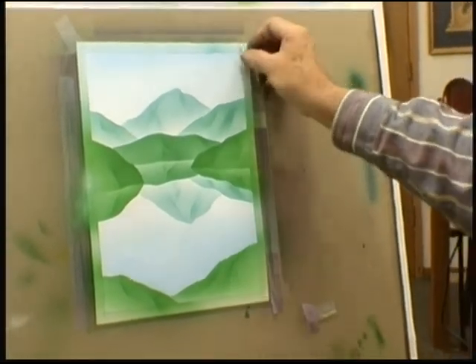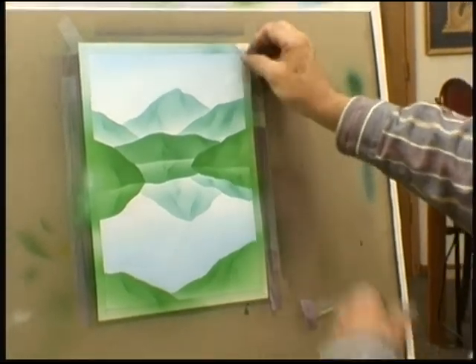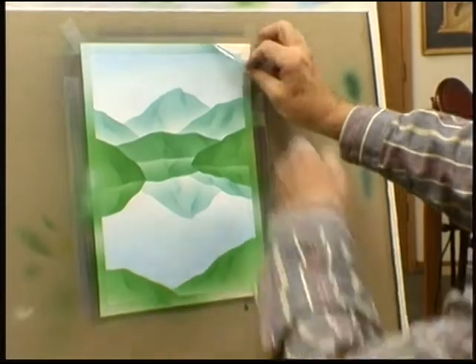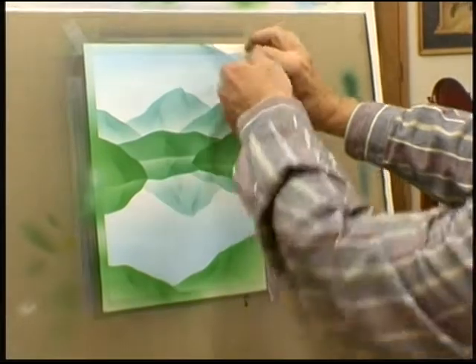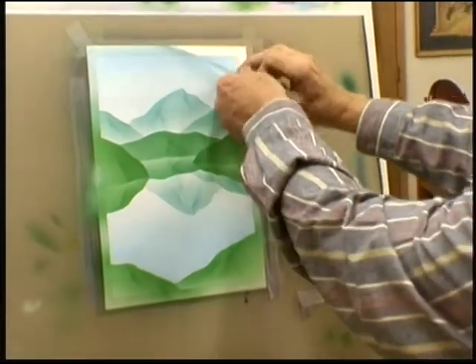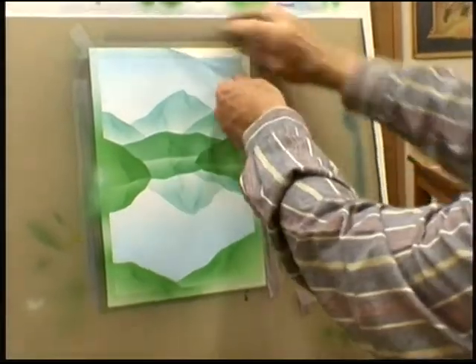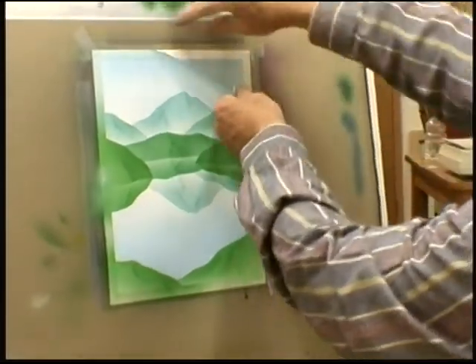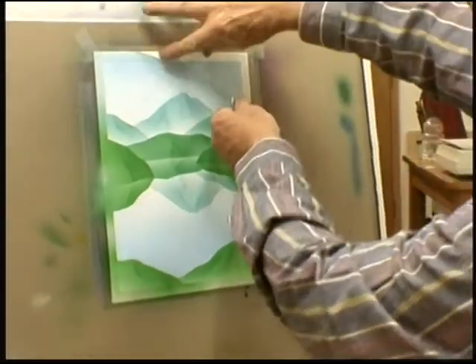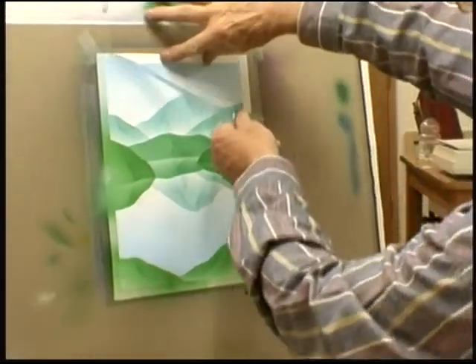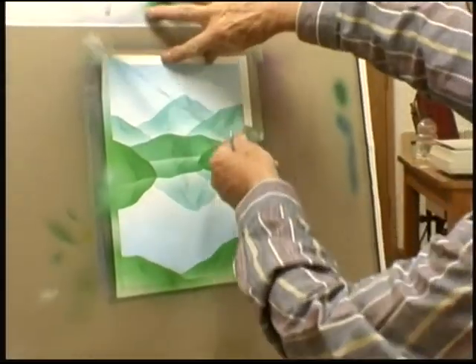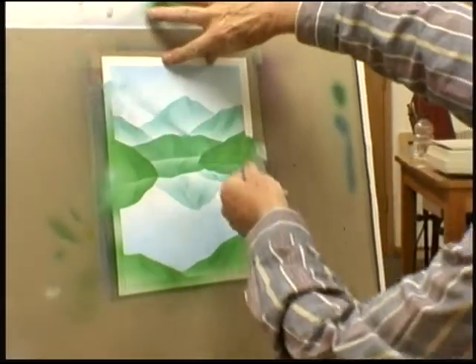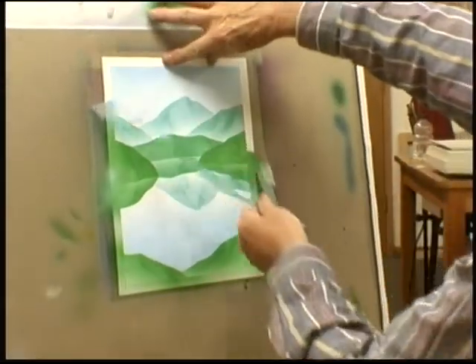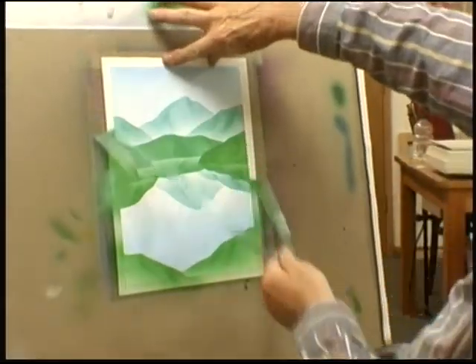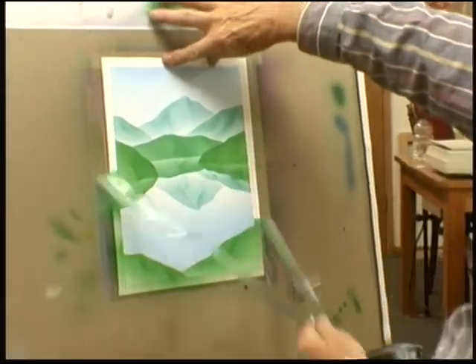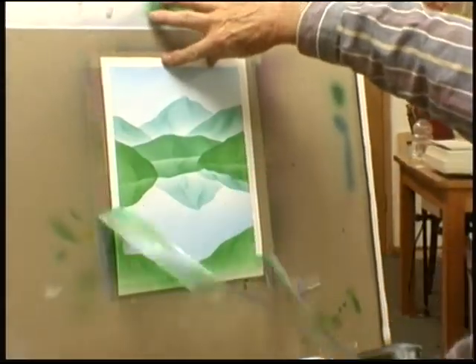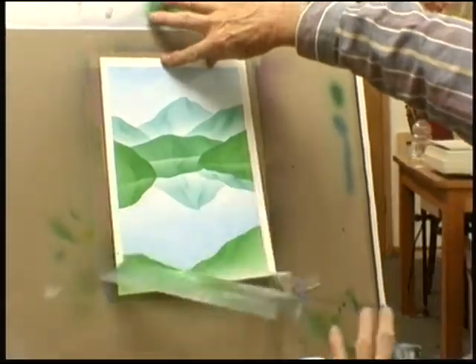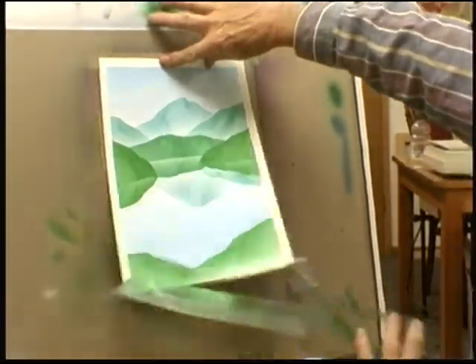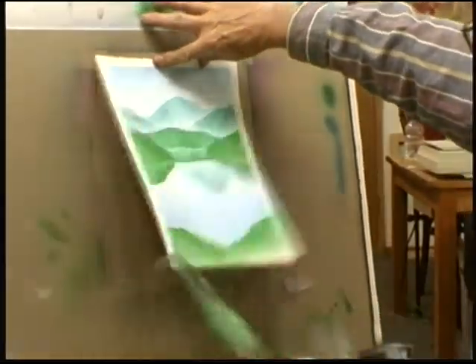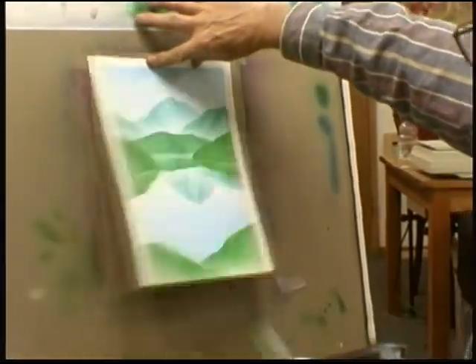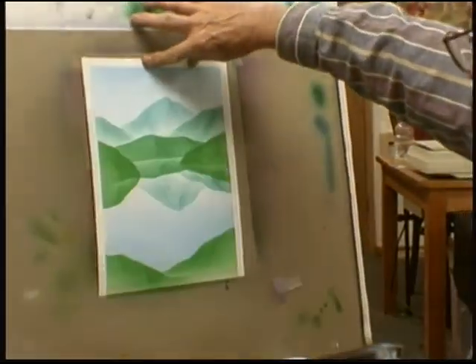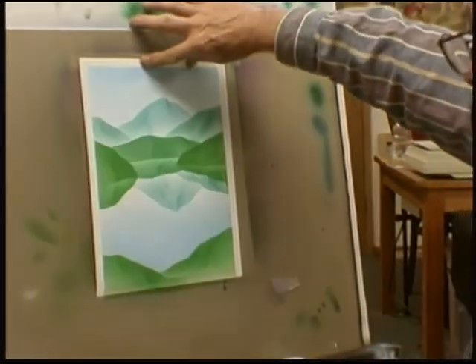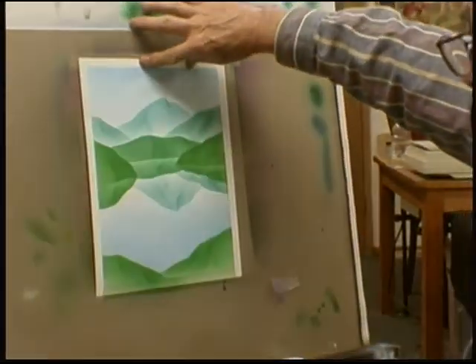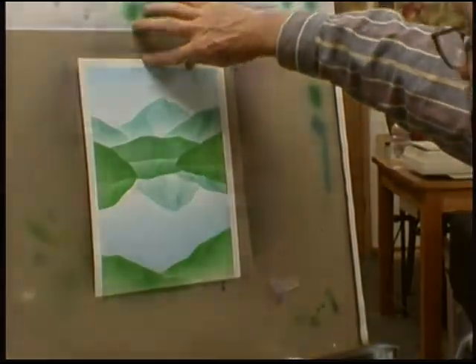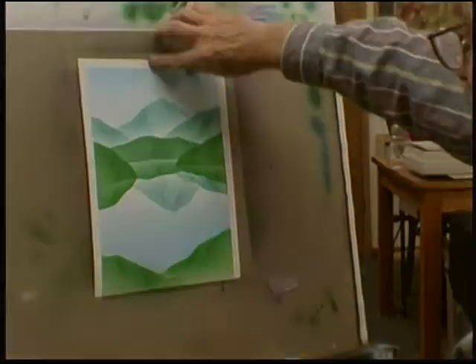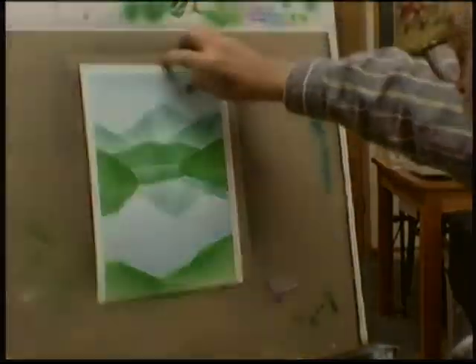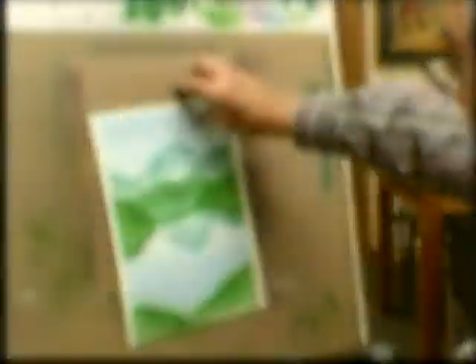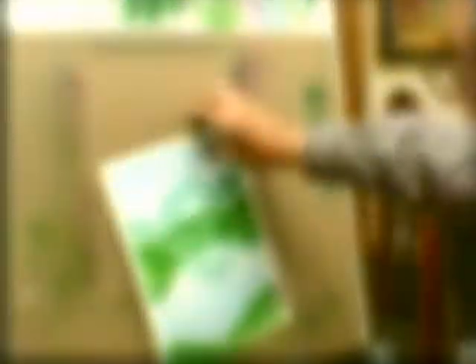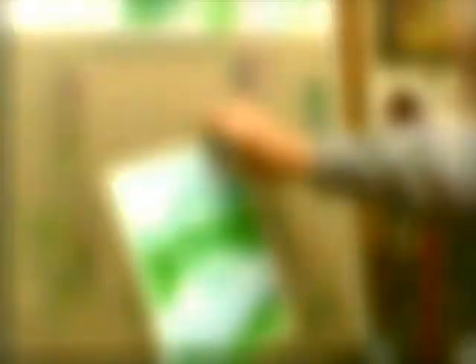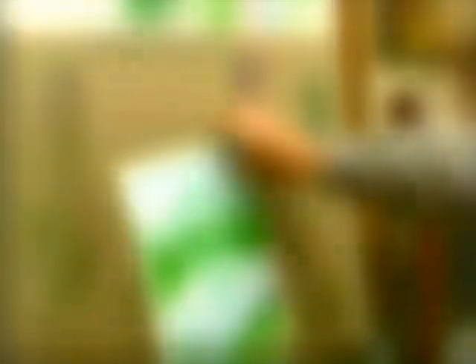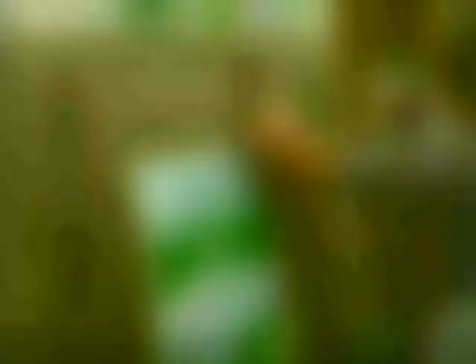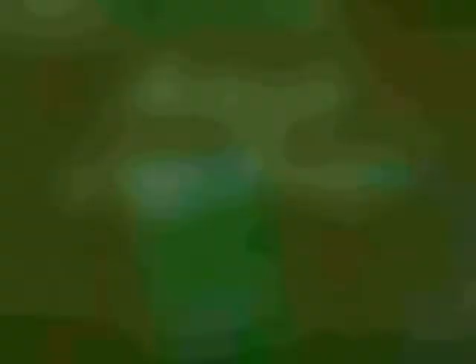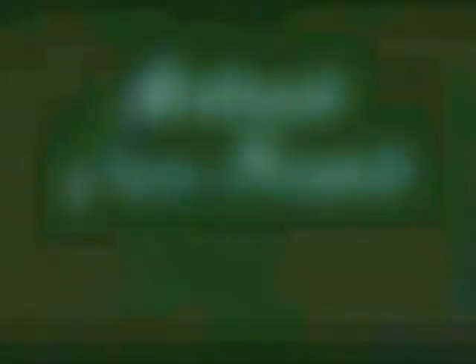Now when you pull the frisket with the border white like that, you can see what you've done.